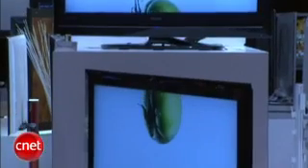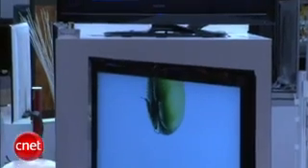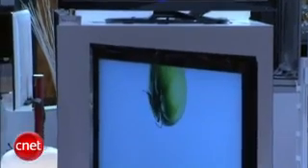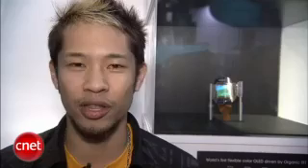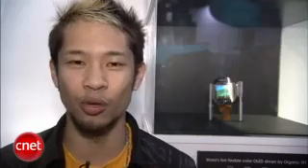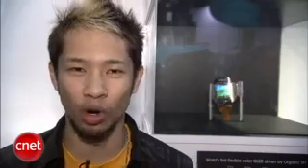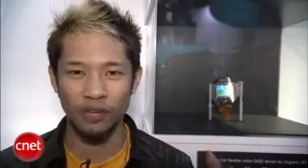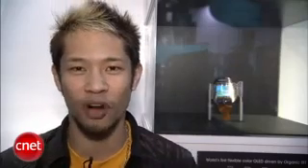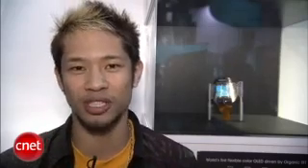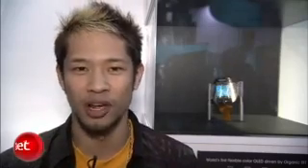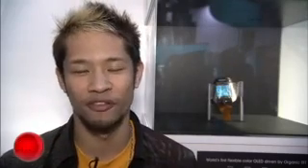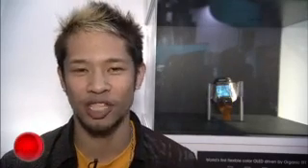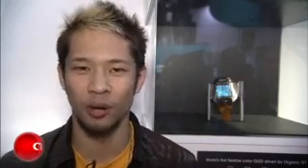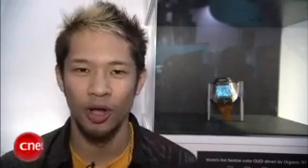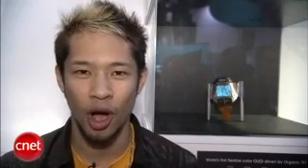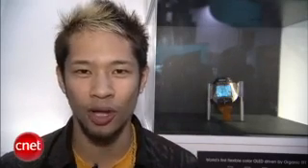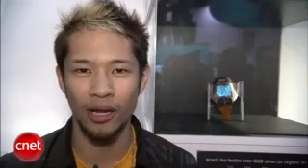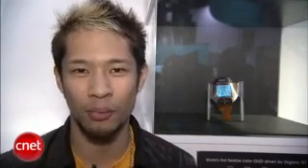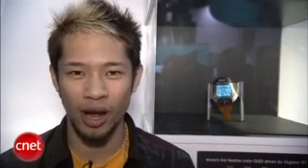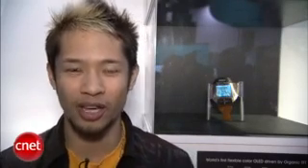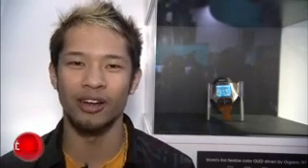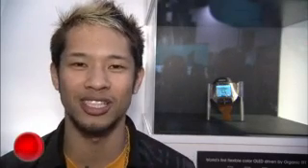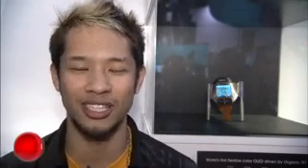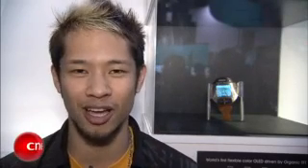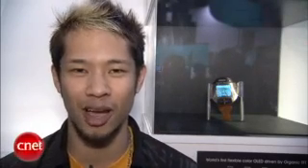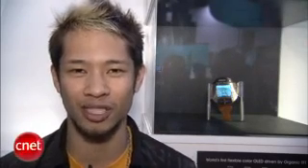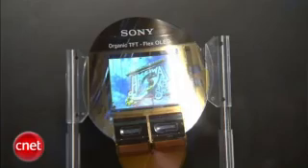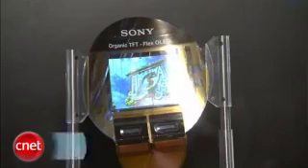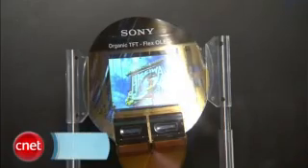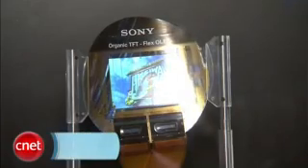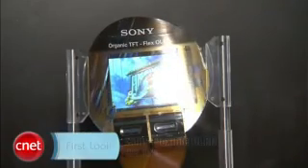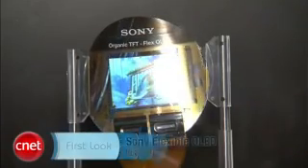So there you have it, the world's first flexible OLED. Brian Tong here at CNET.com at CES 2009.